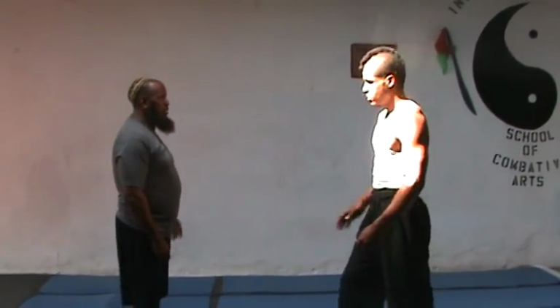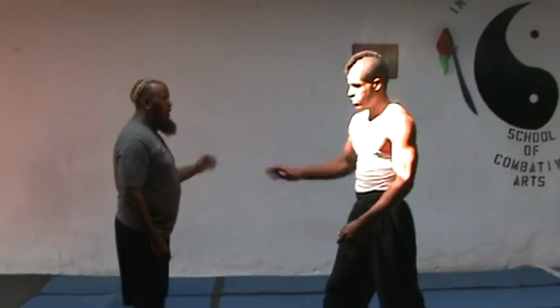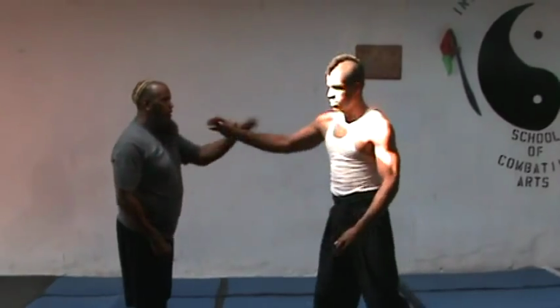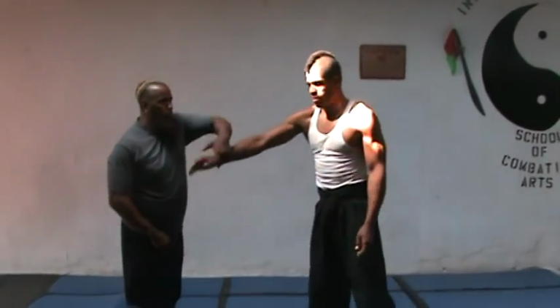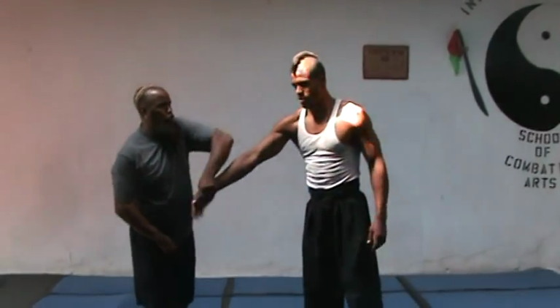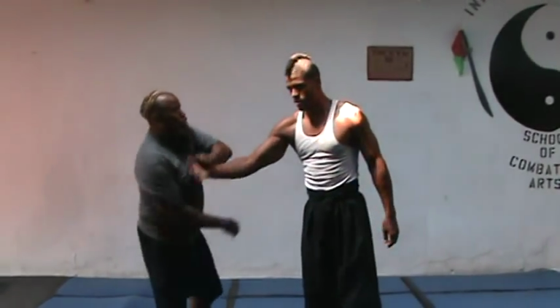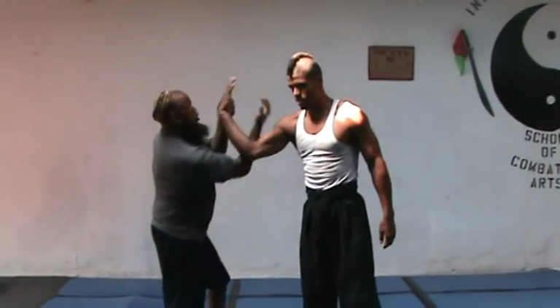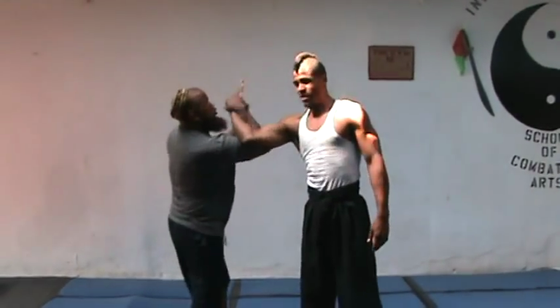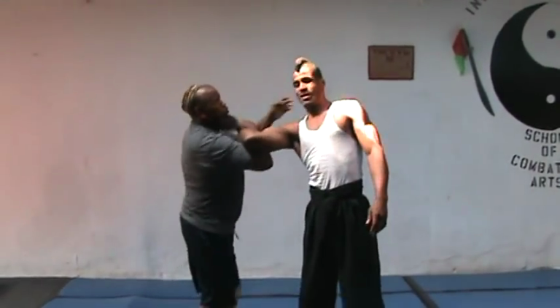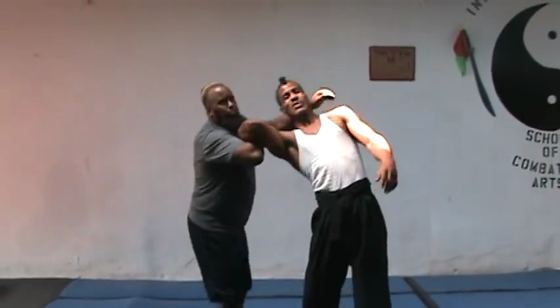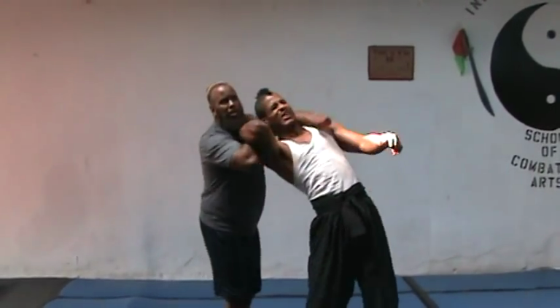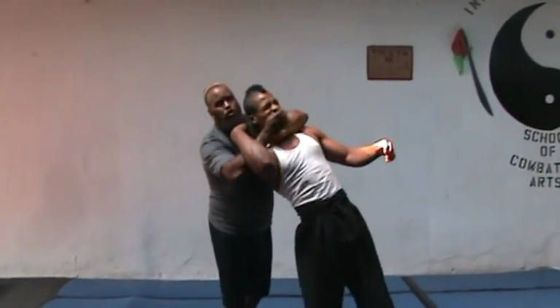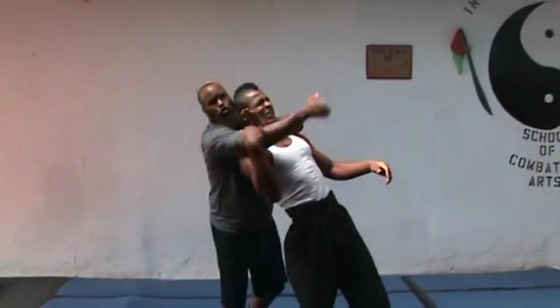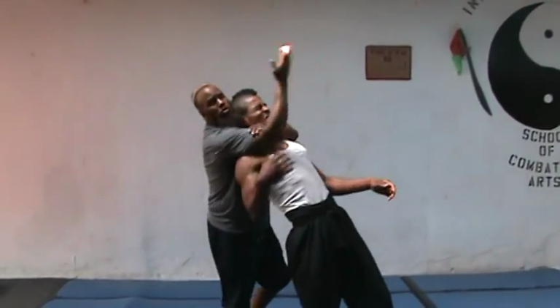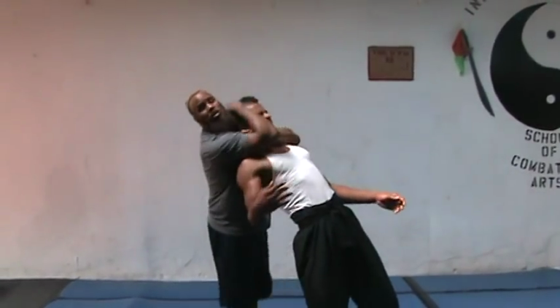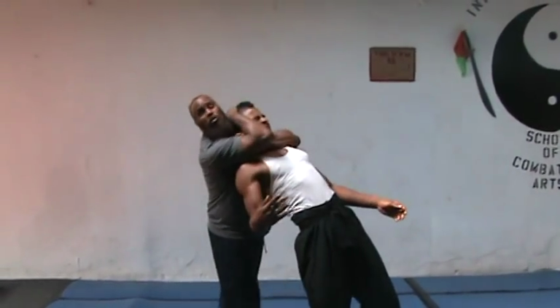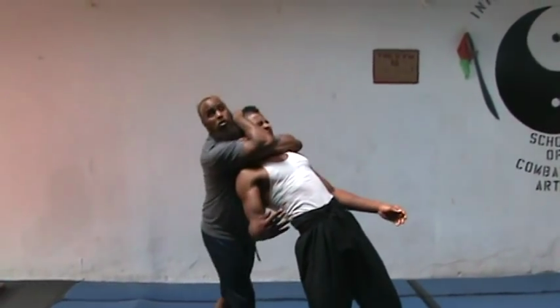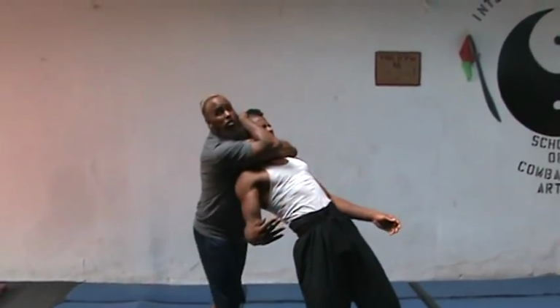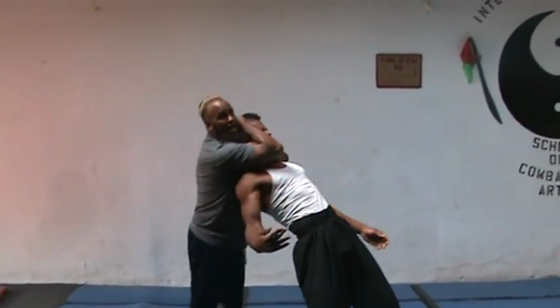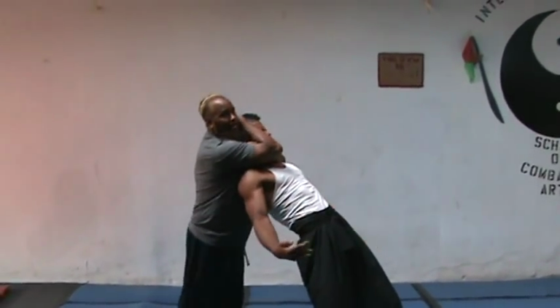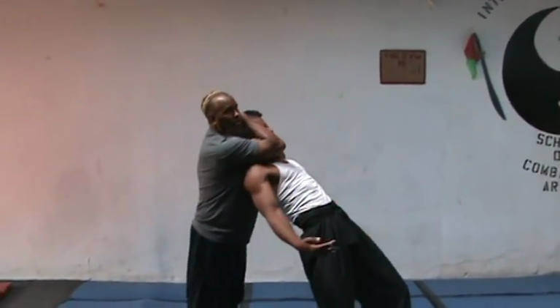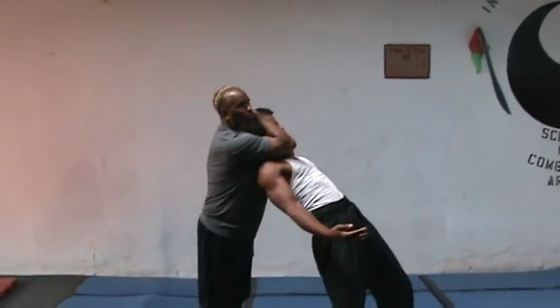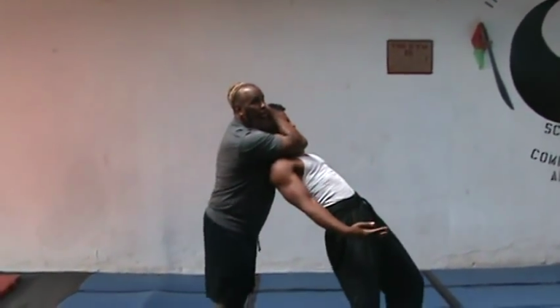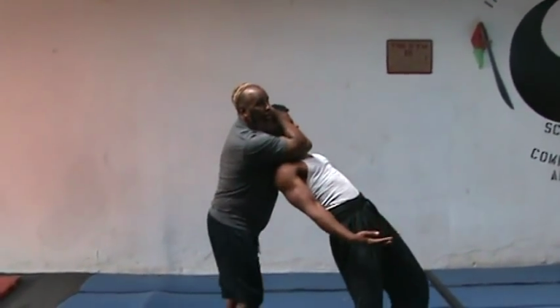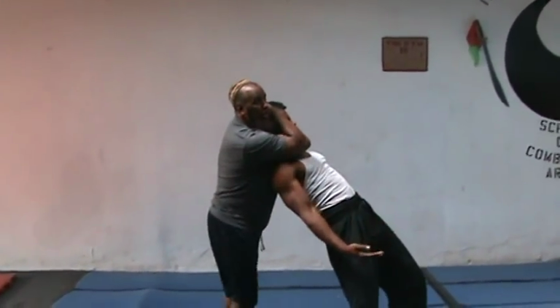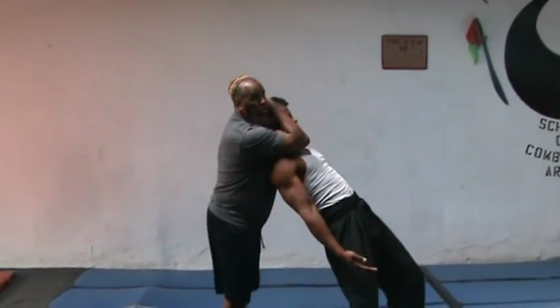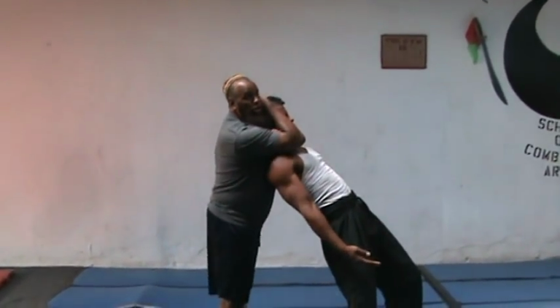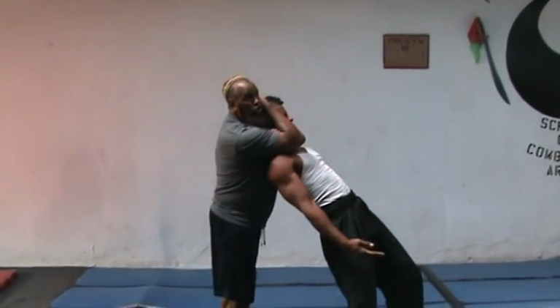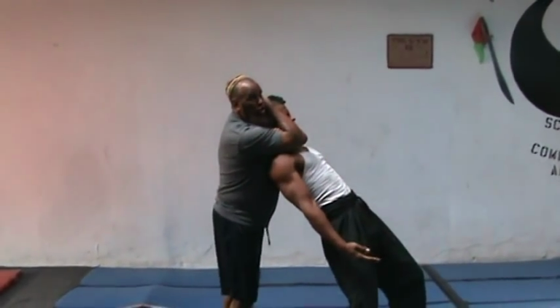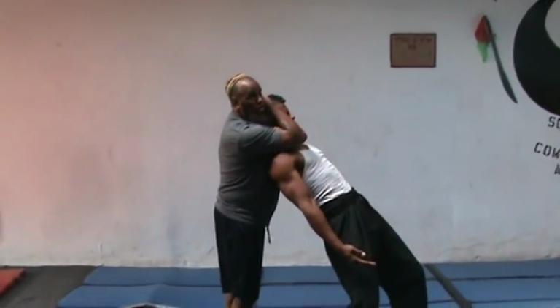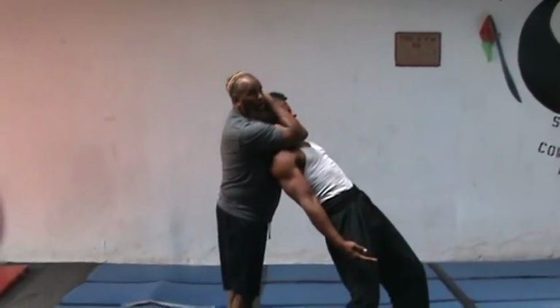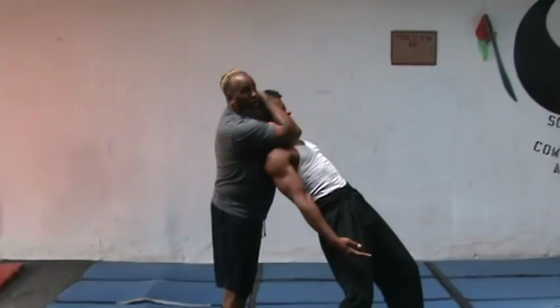He comes — swoop in. This is lightning speed. Here — choke him out.